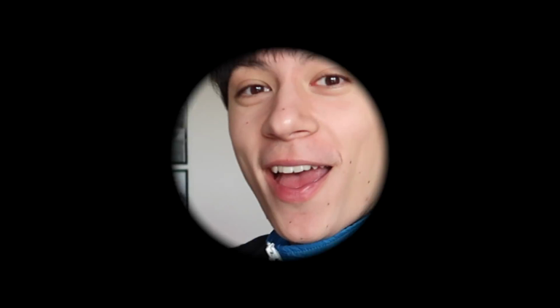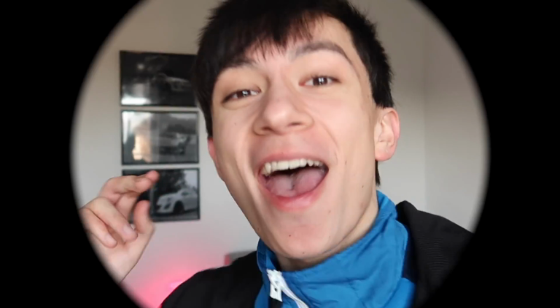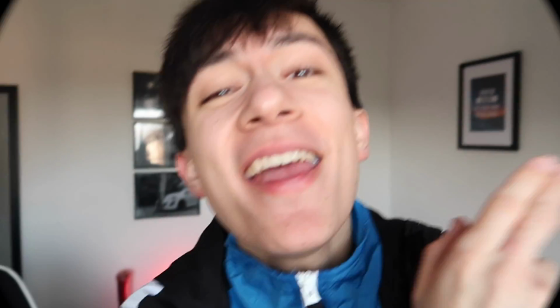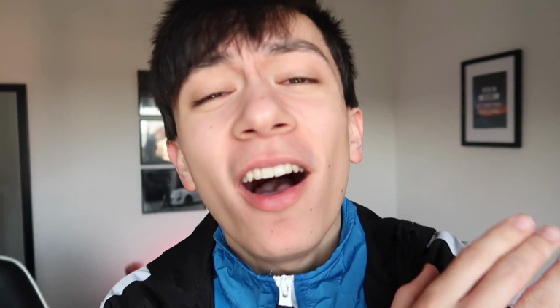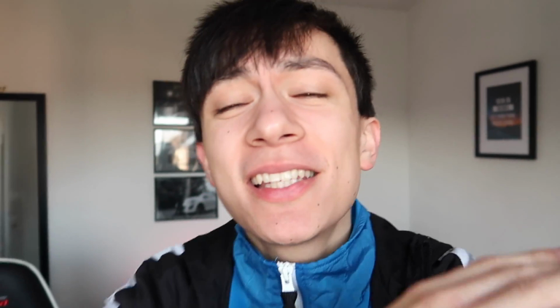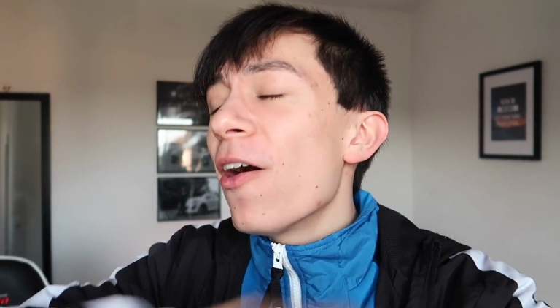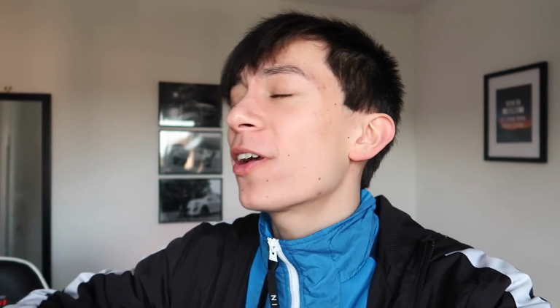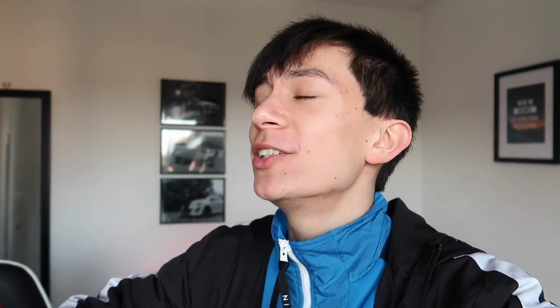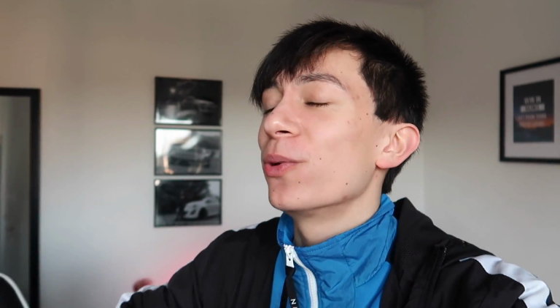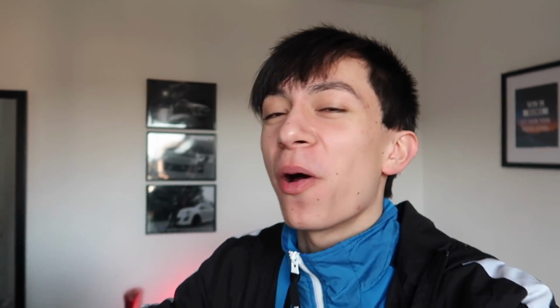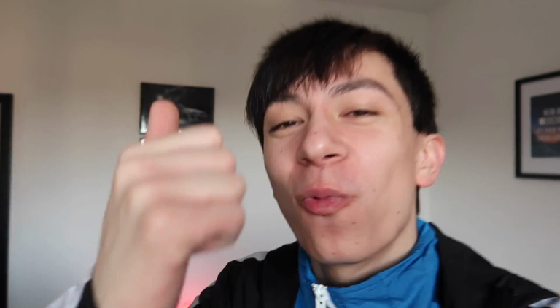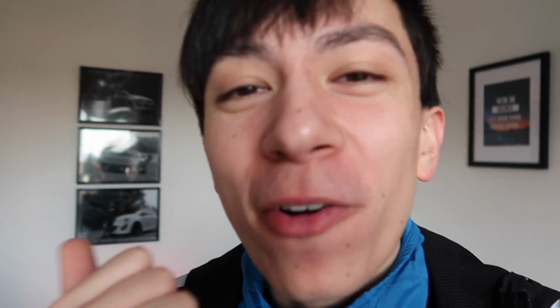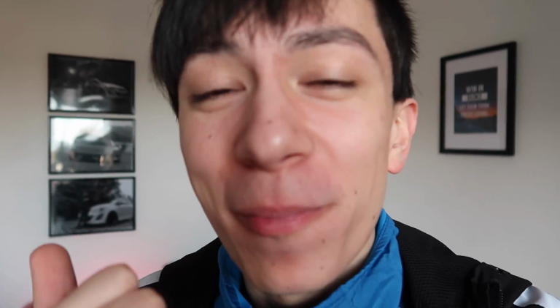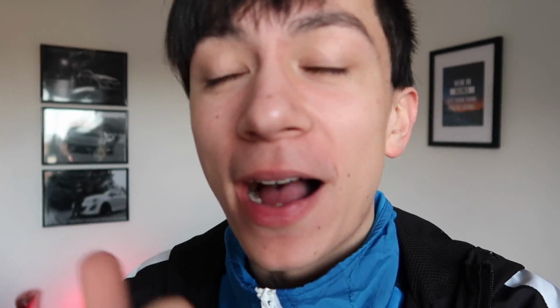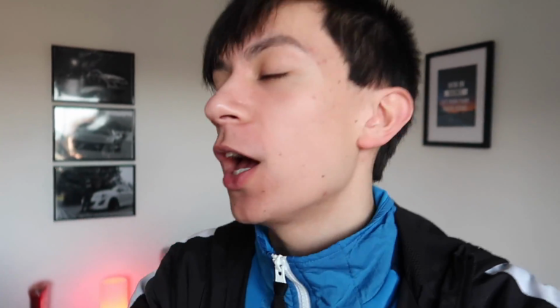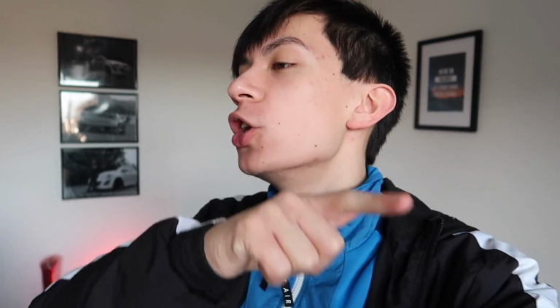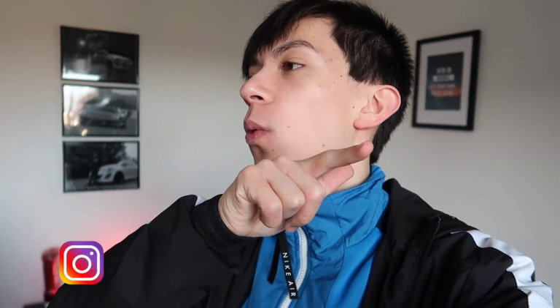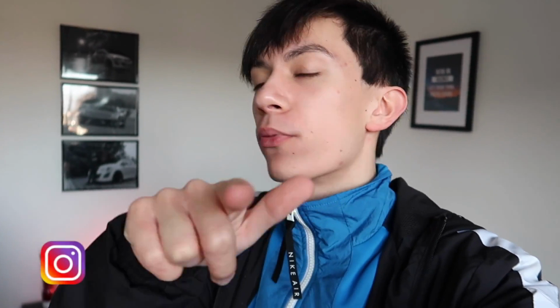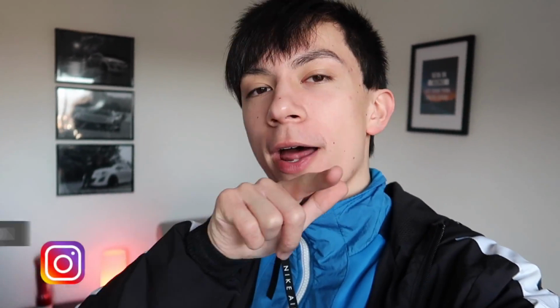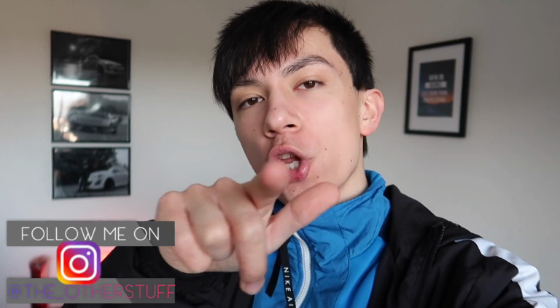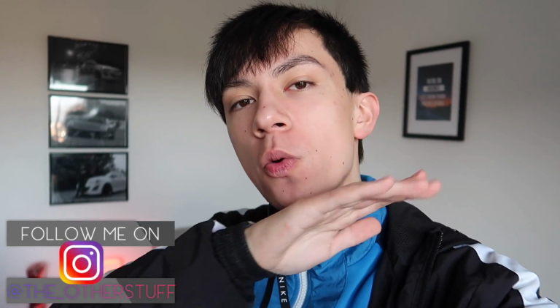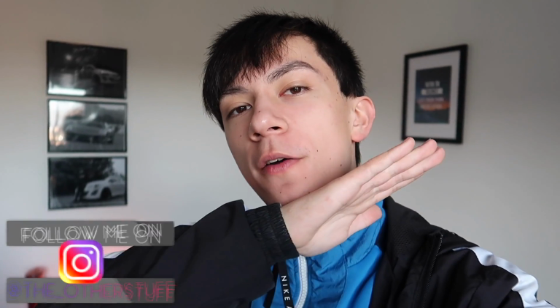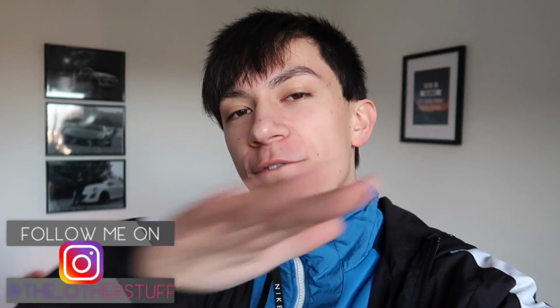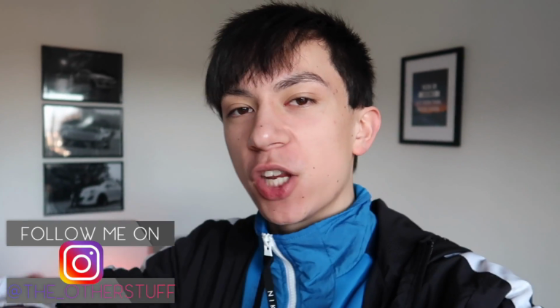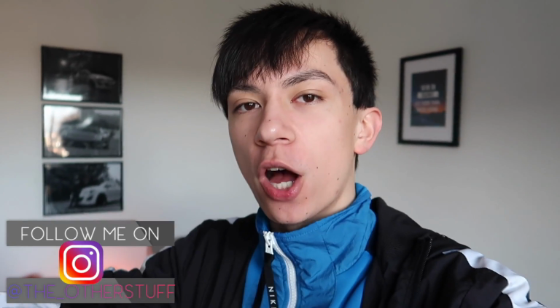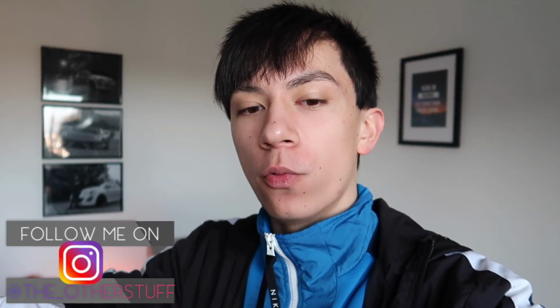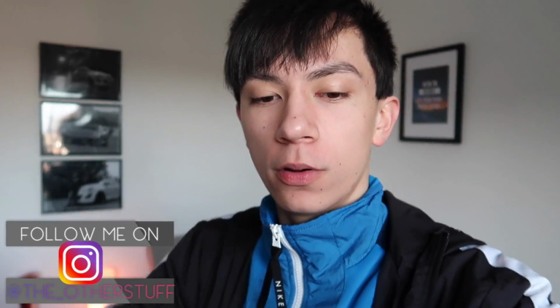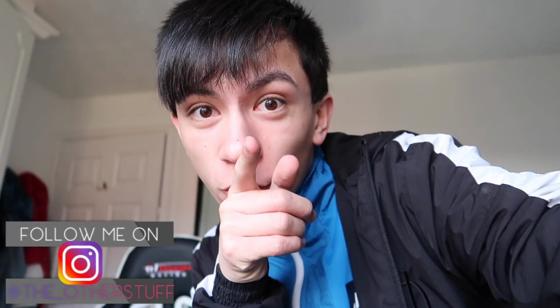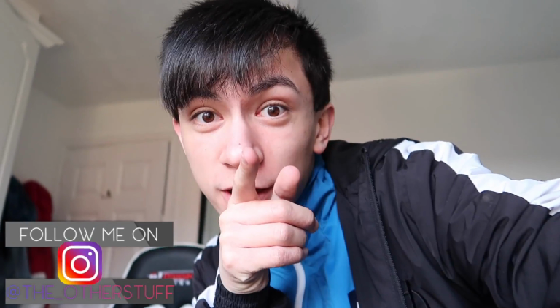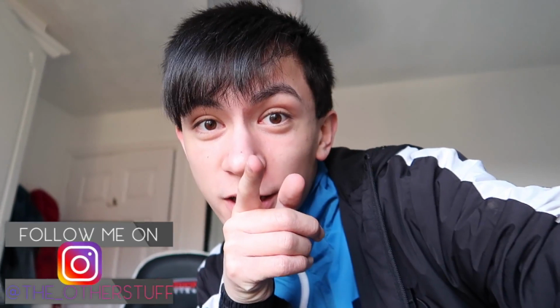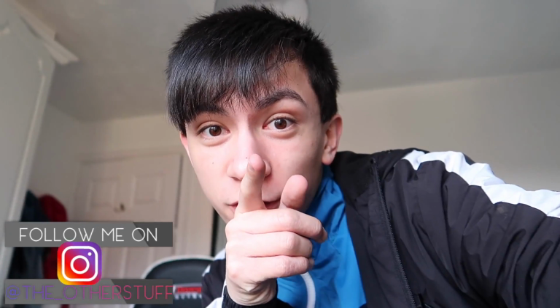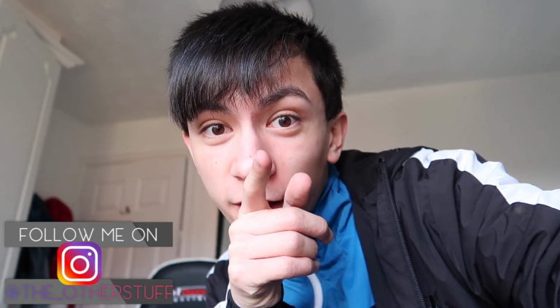Hey guys, how are you doing? Welcome back to a brand new video.